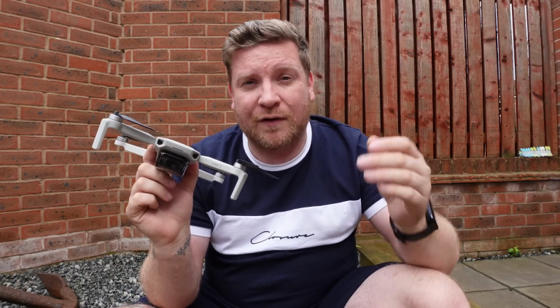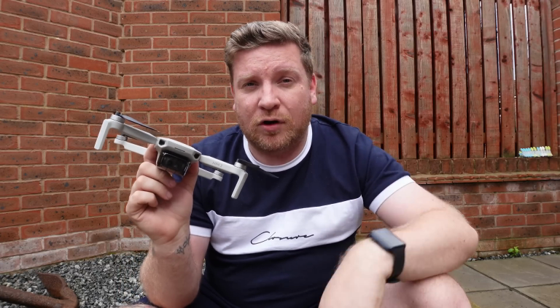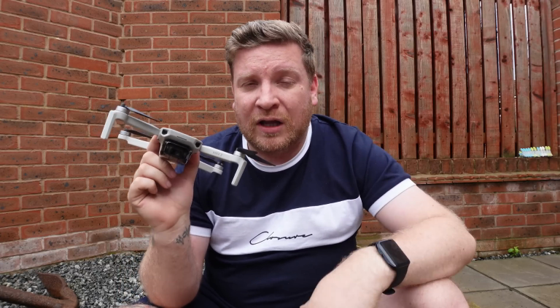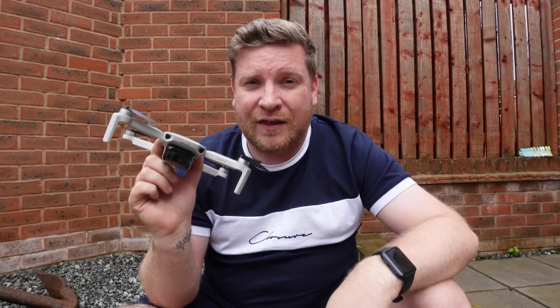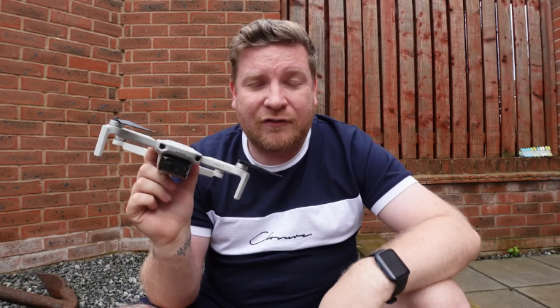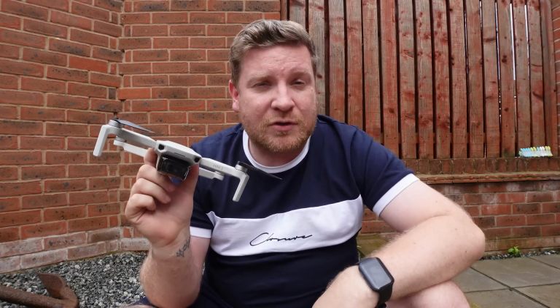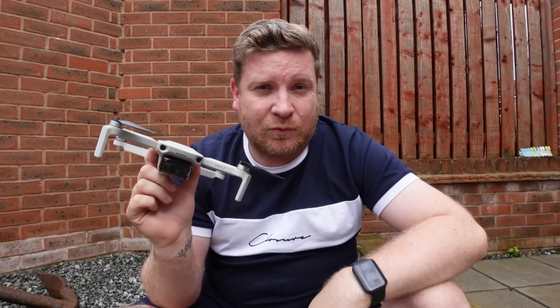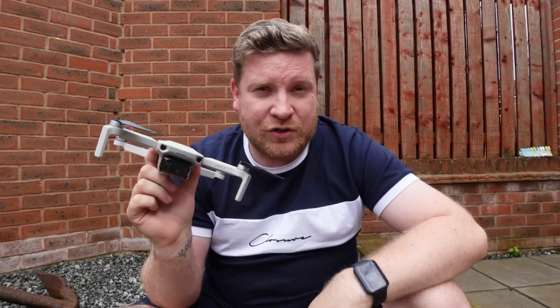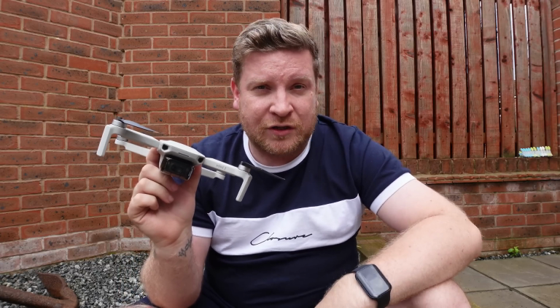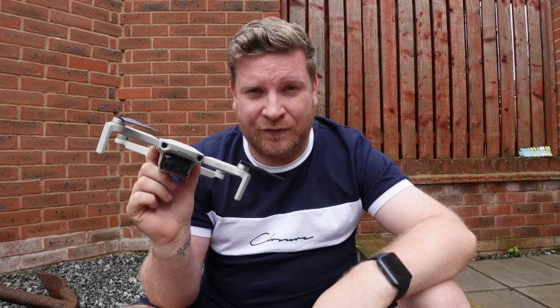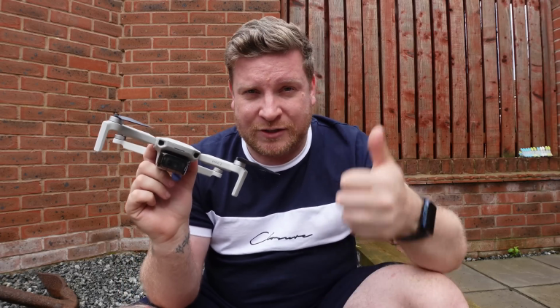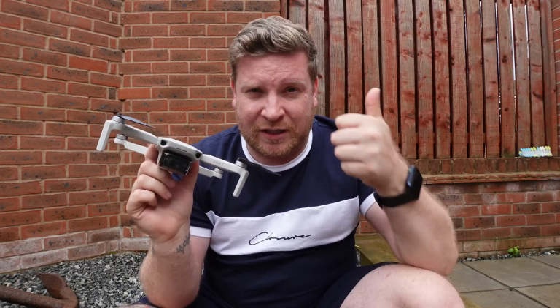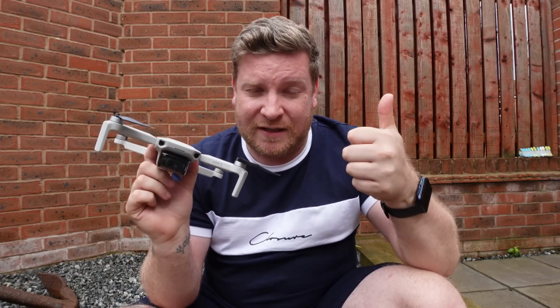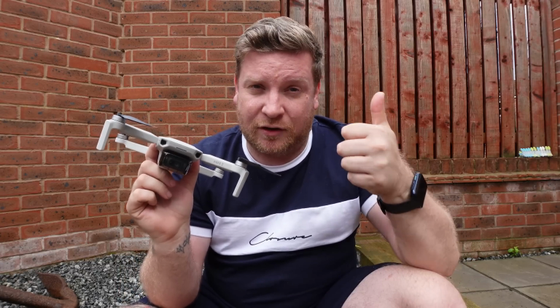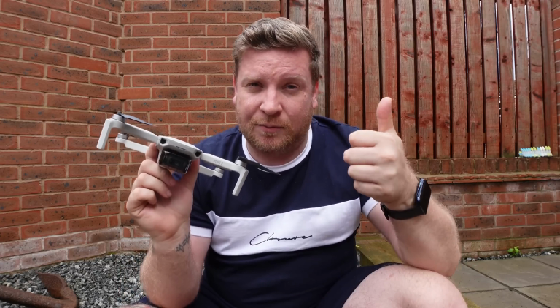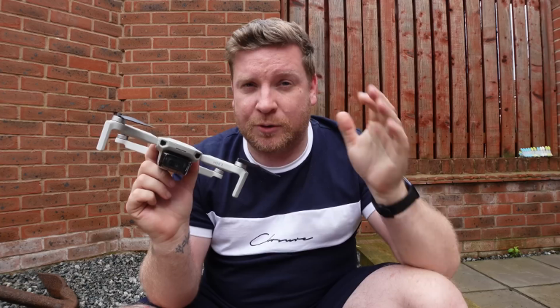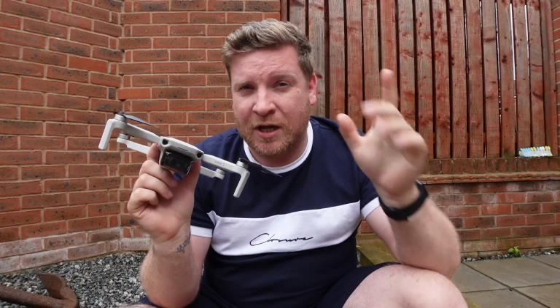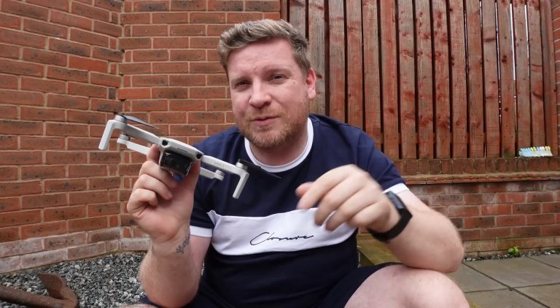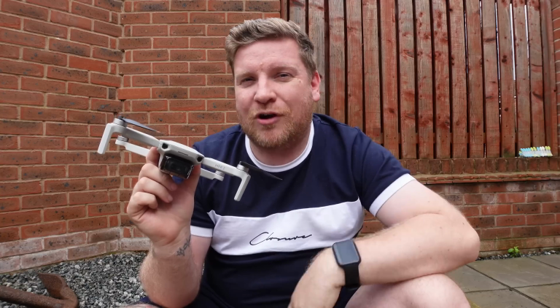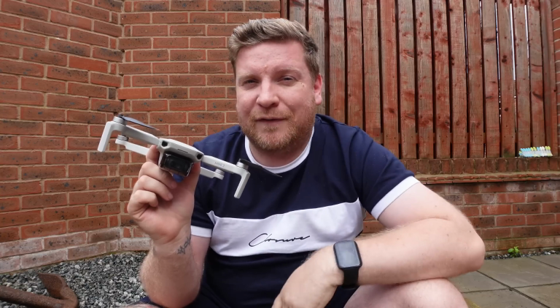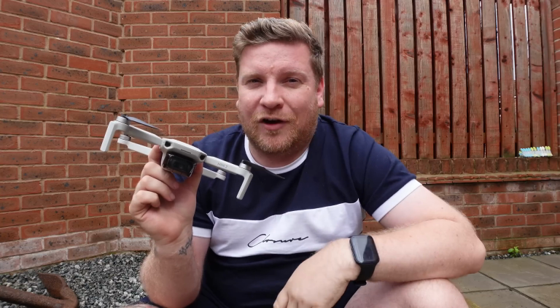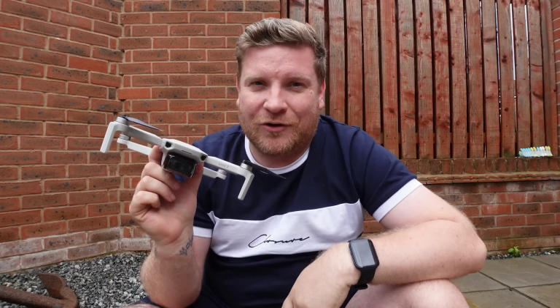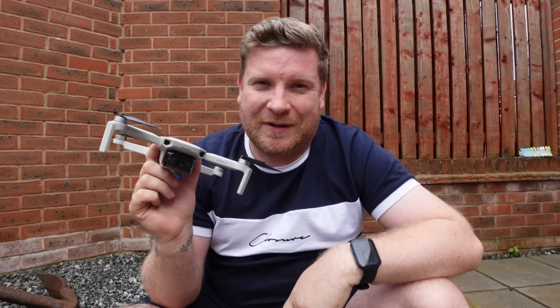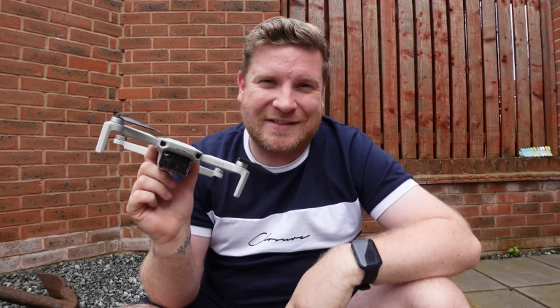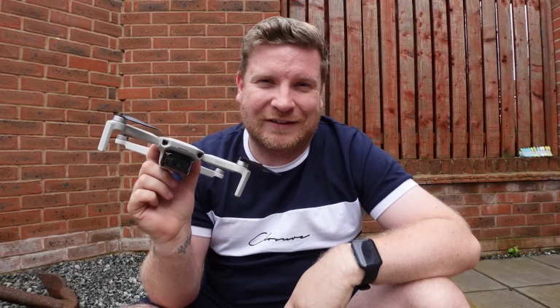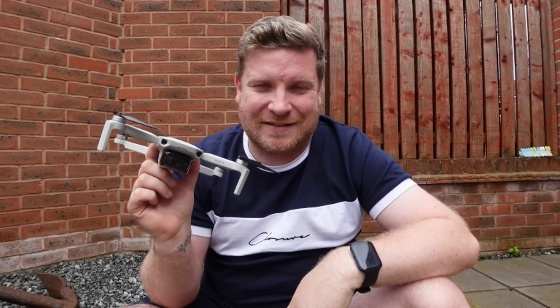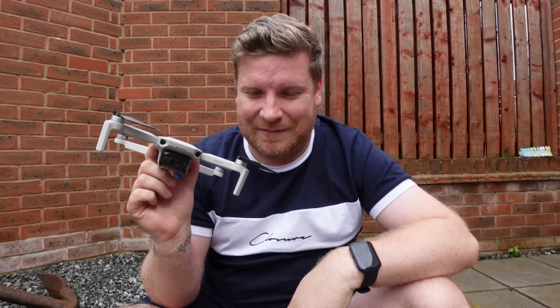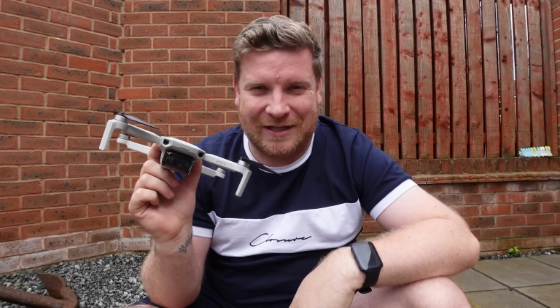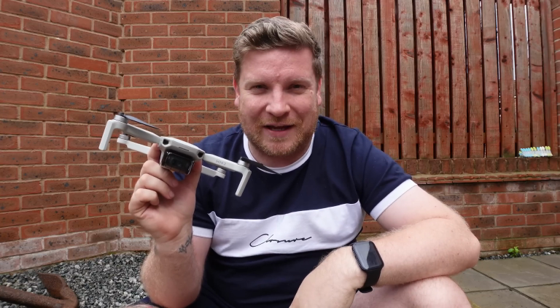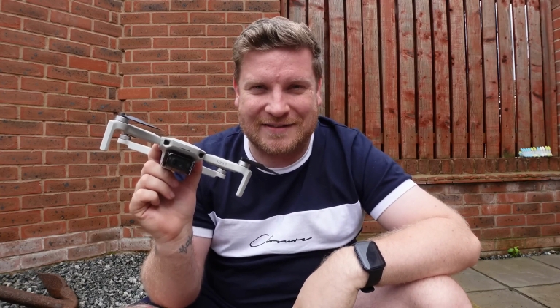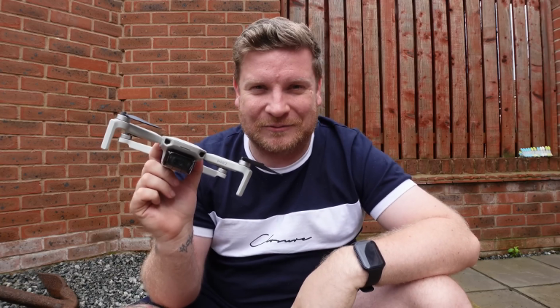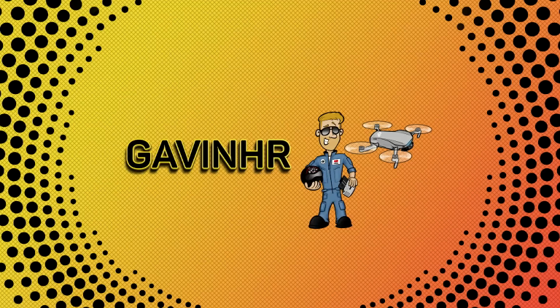That's a handy resource for Android users. Overall, thank you very much for watching. Don't forget to give this a thumbs up, subscribe if you're awesome, and until next time, see you again soon.